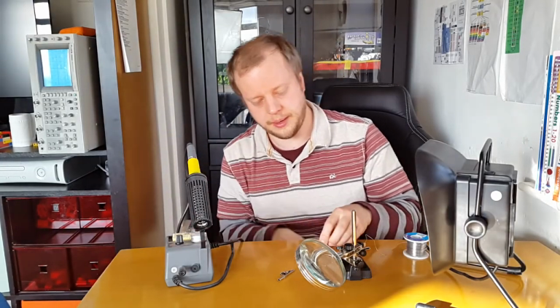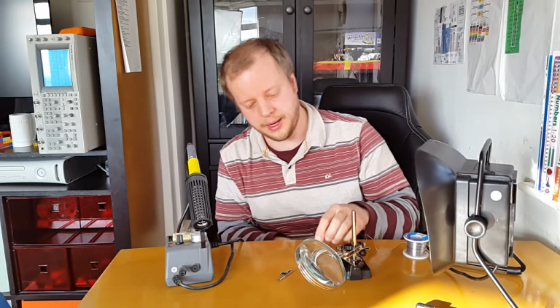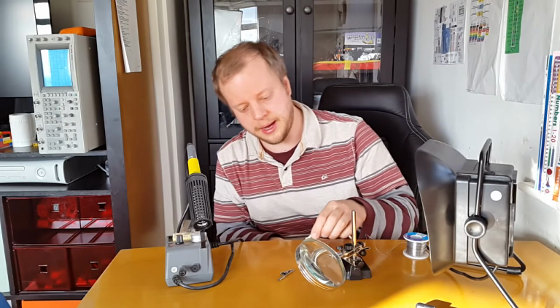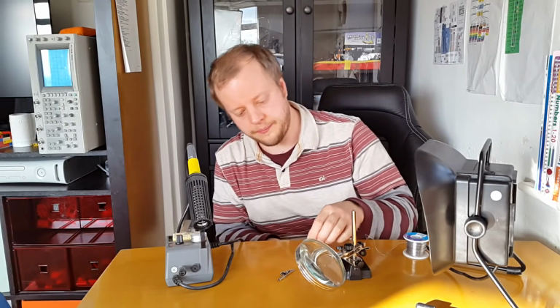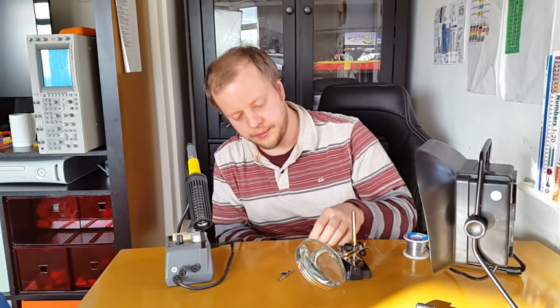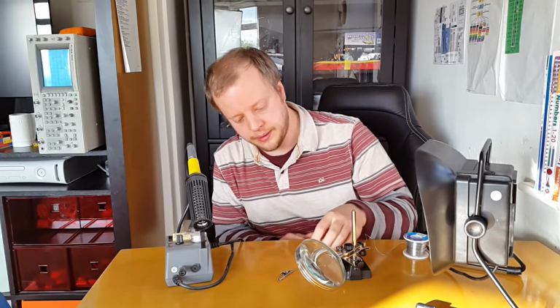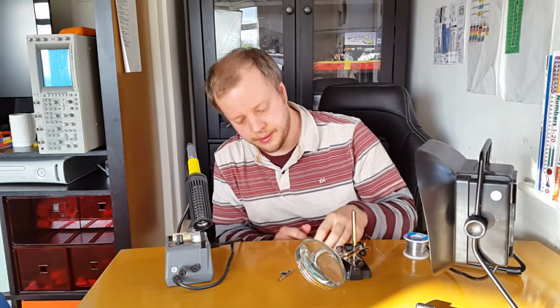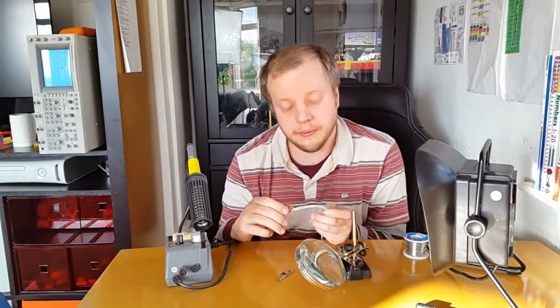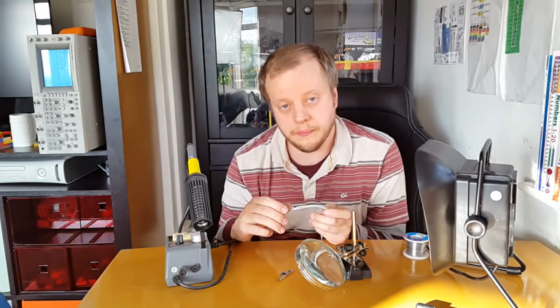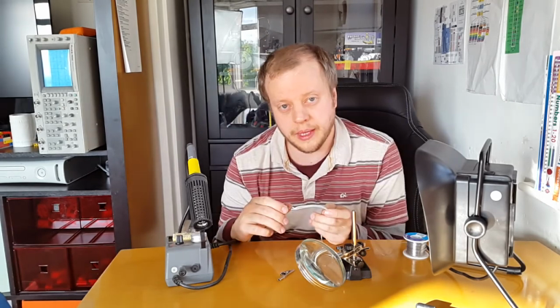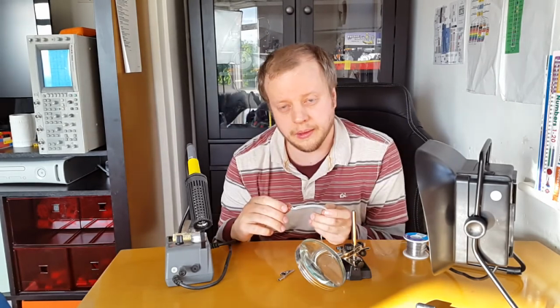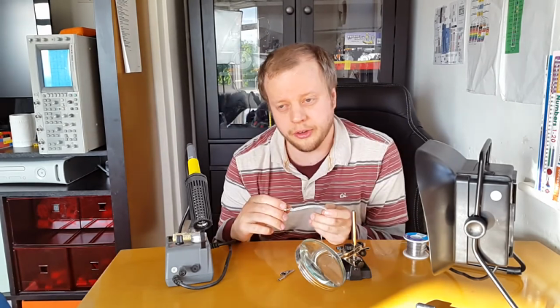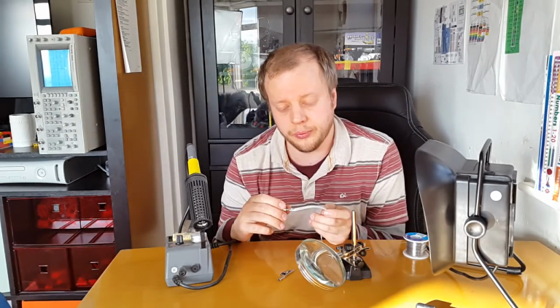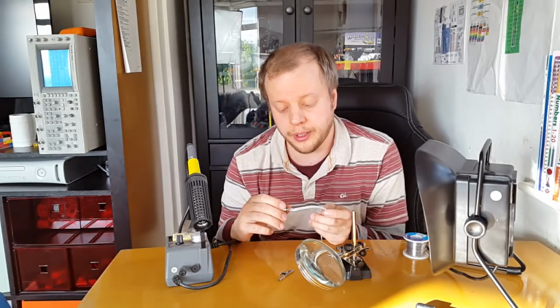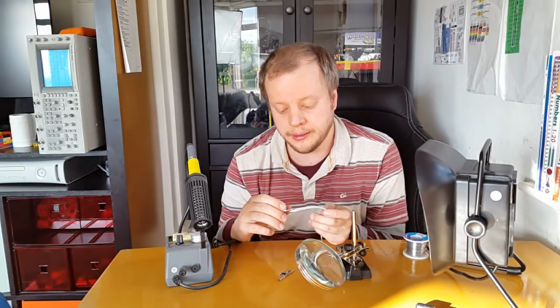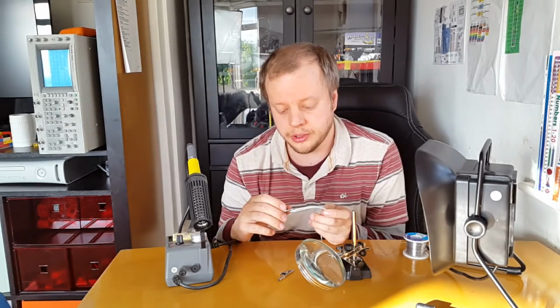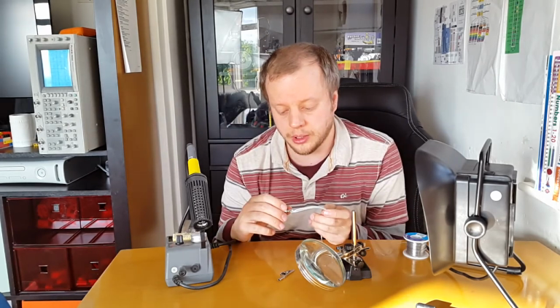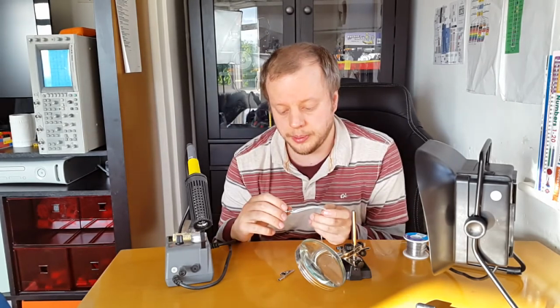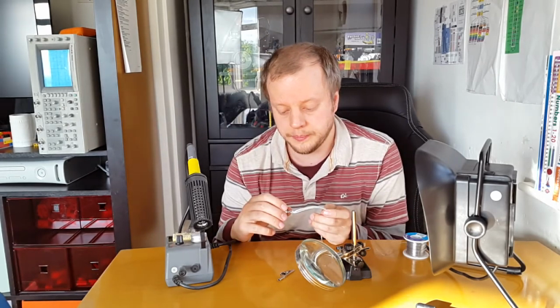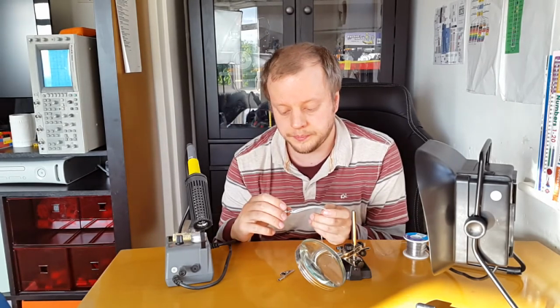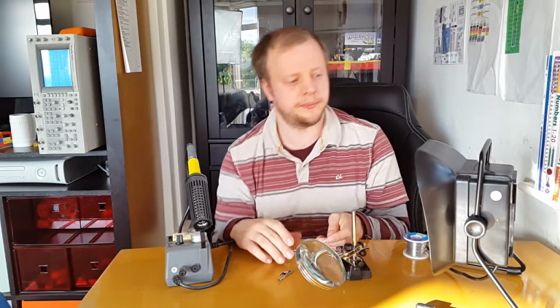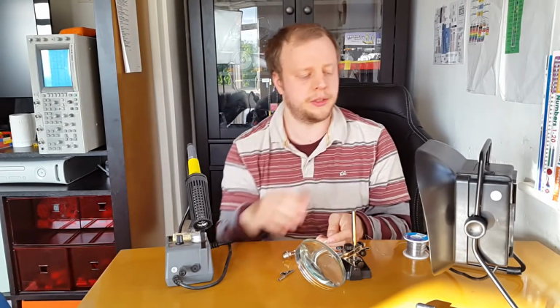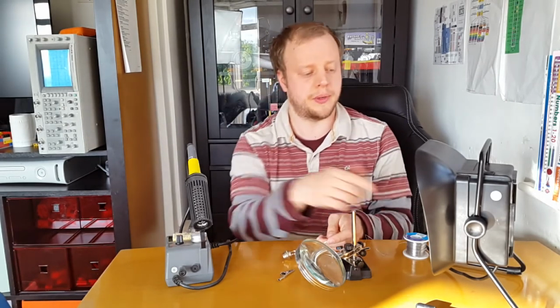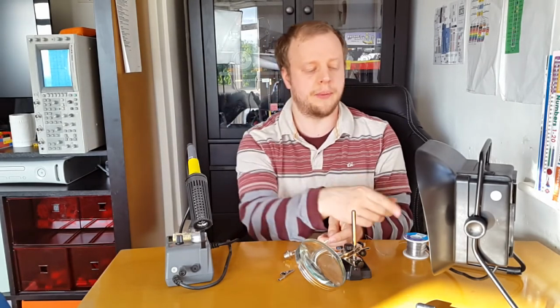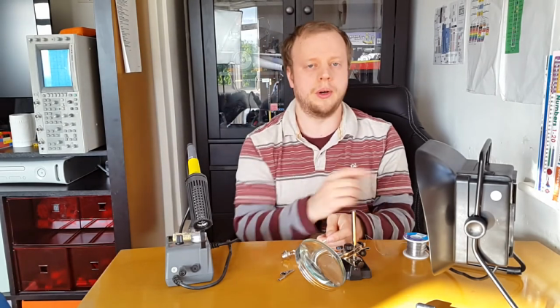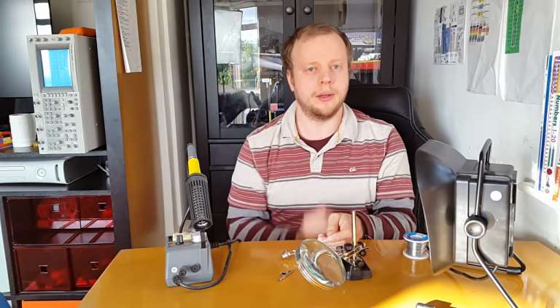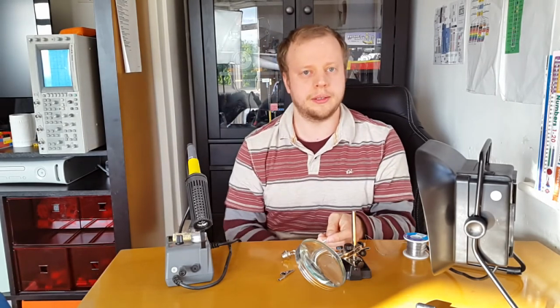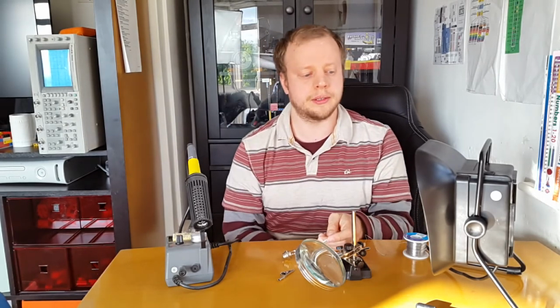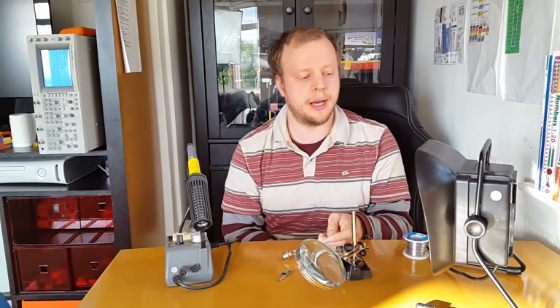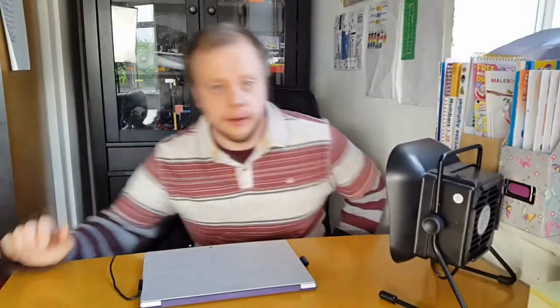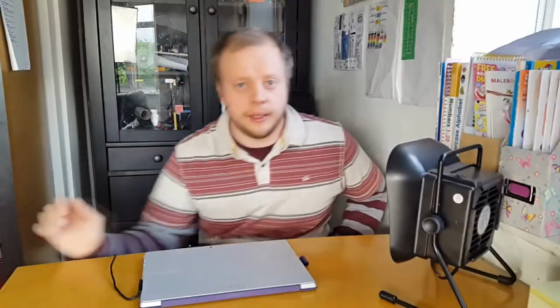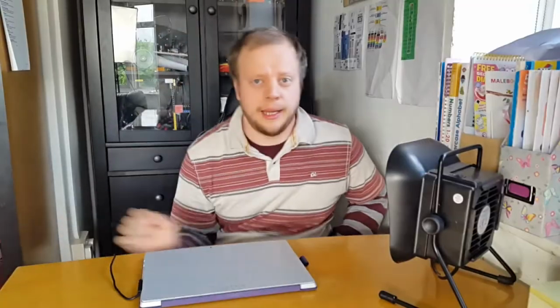There we are - that'll do for an end stop. This fan works.